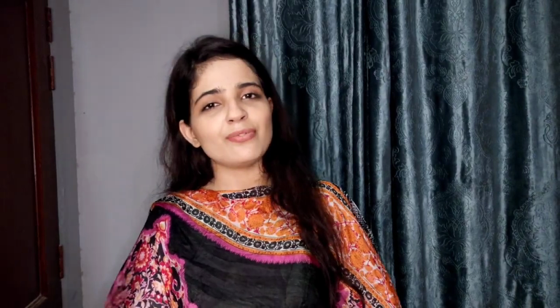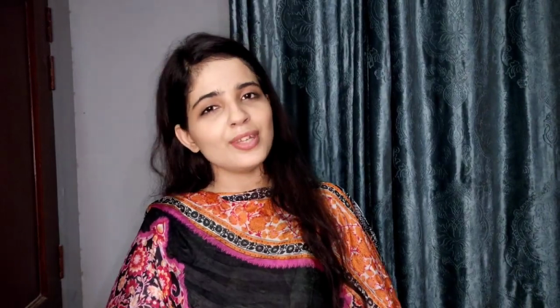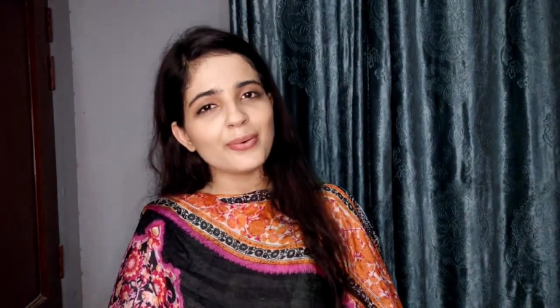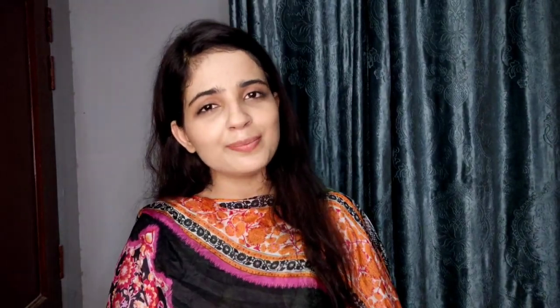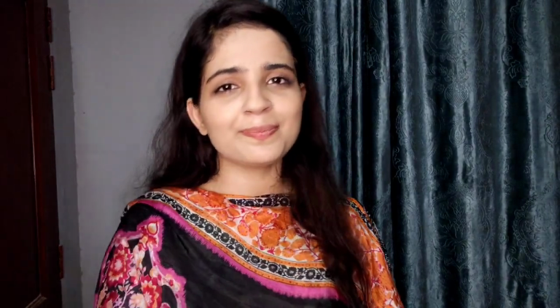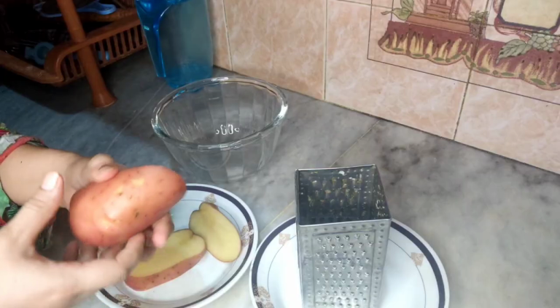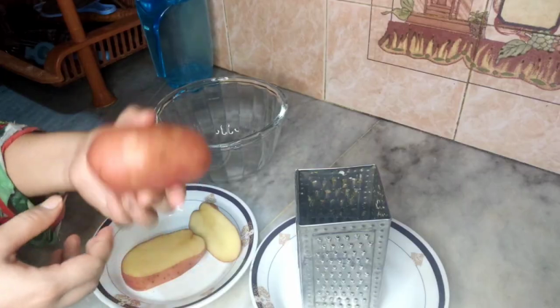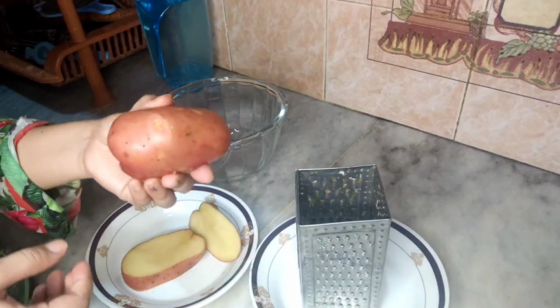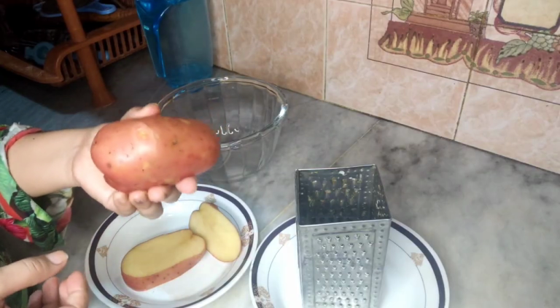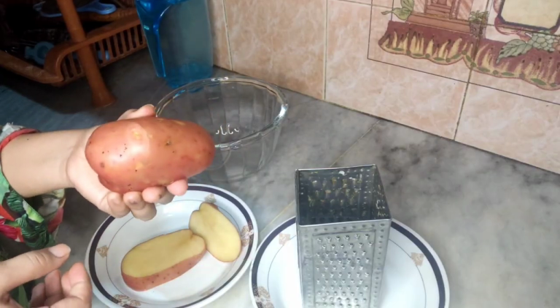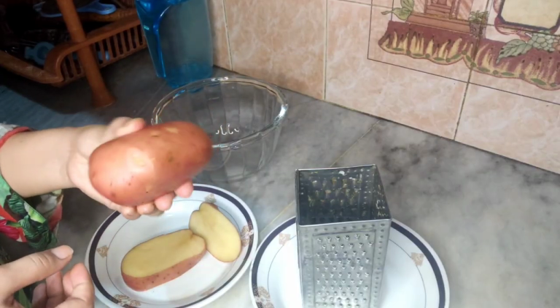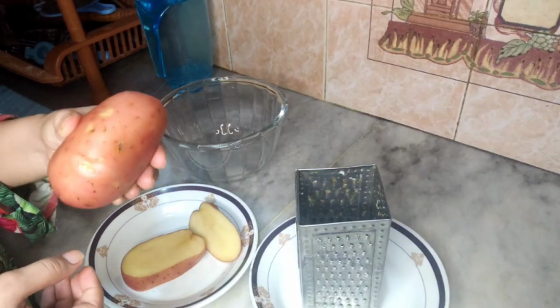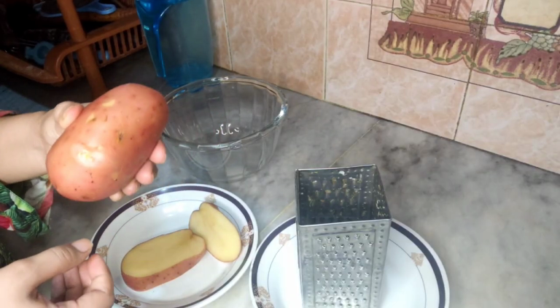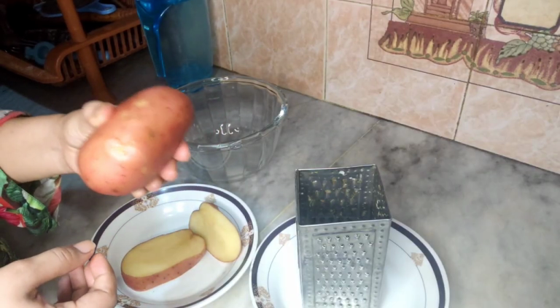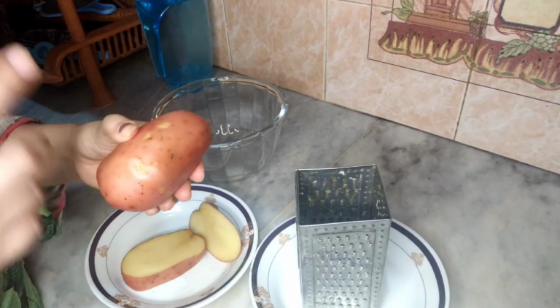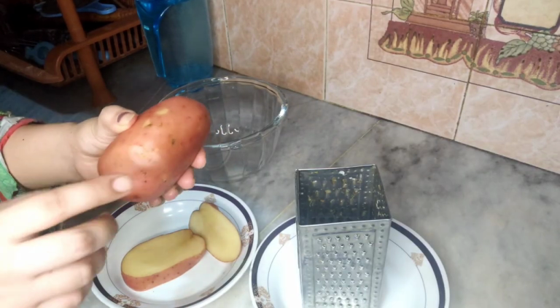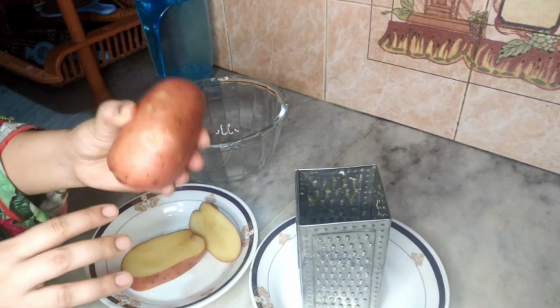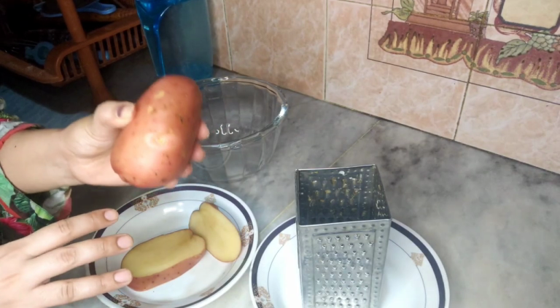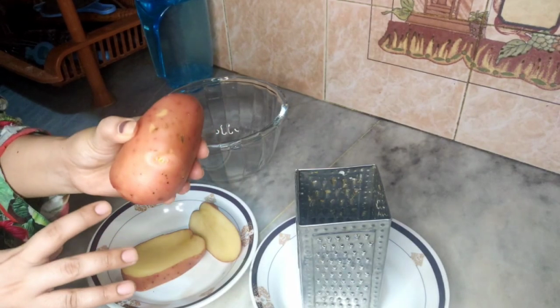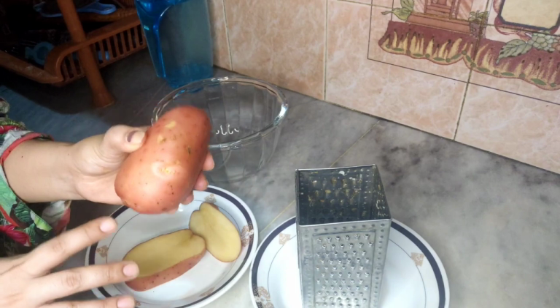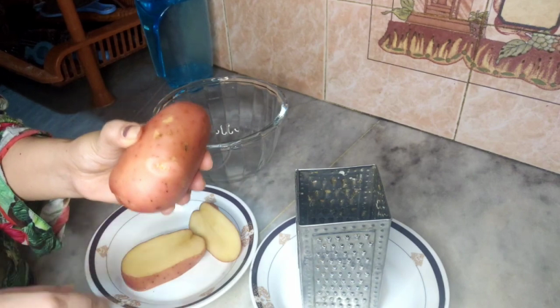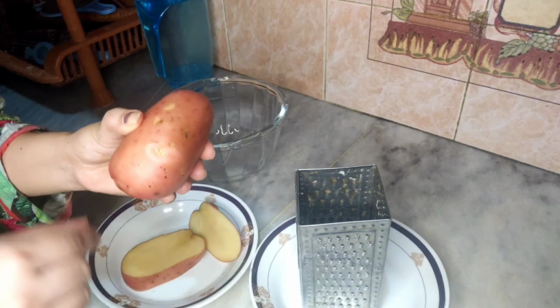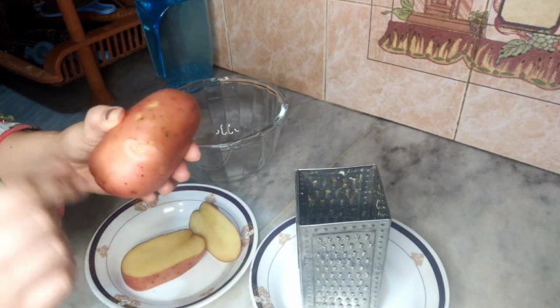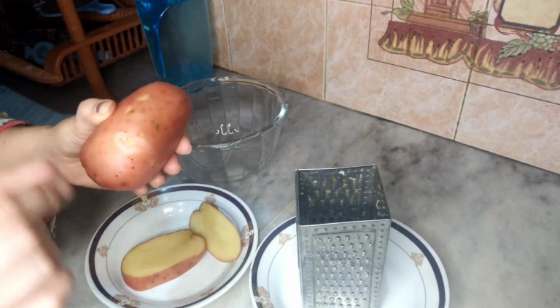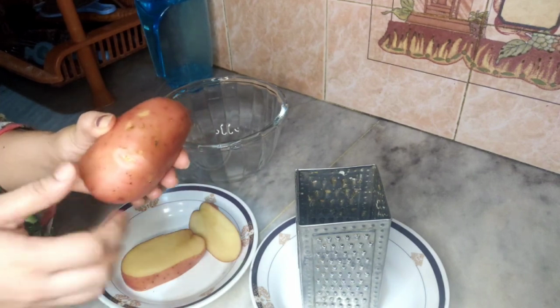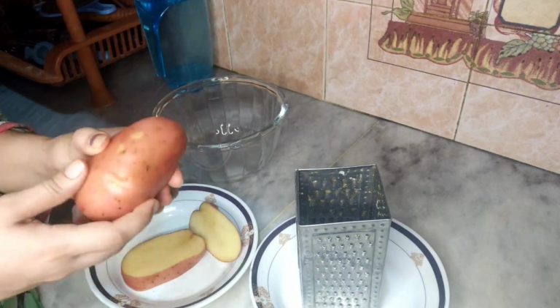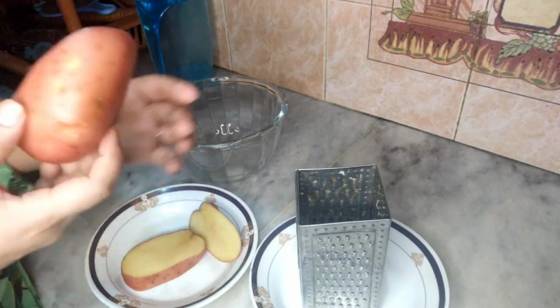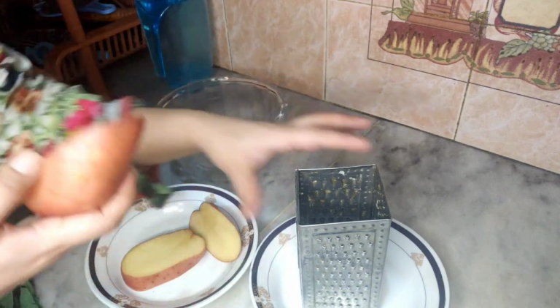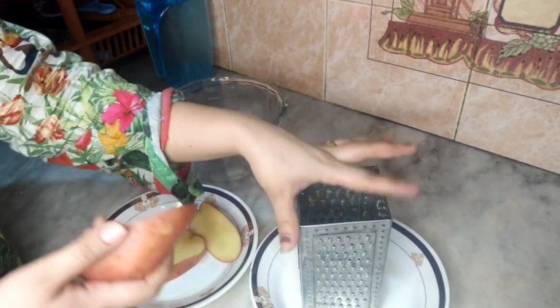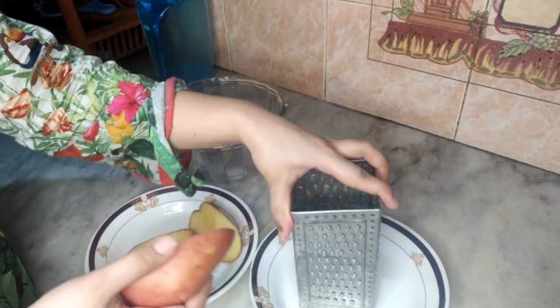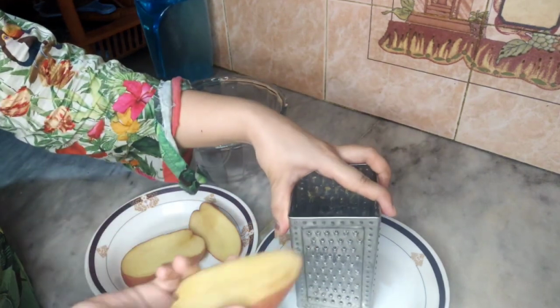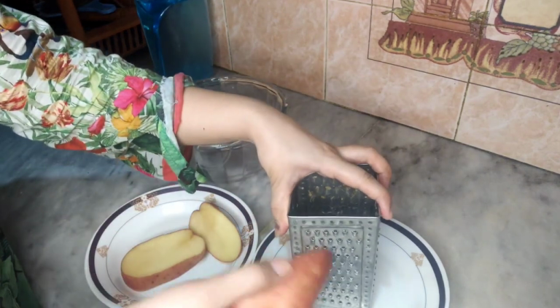I have taken a lot of aloo (potato), washed it properly, and now we will prepare it for the mask.